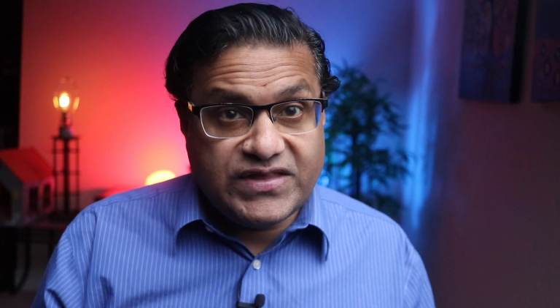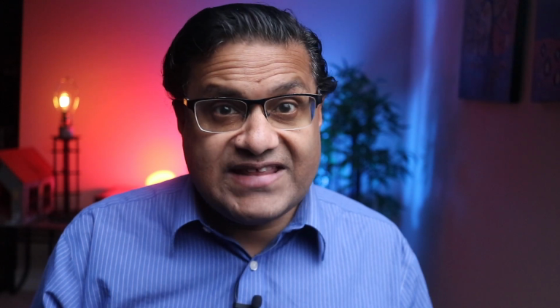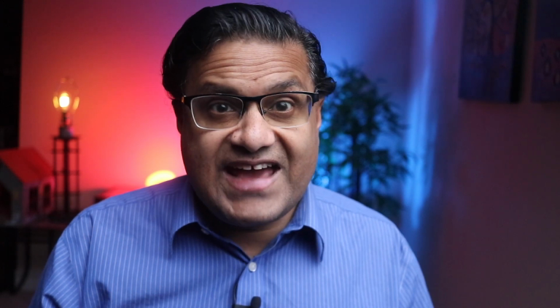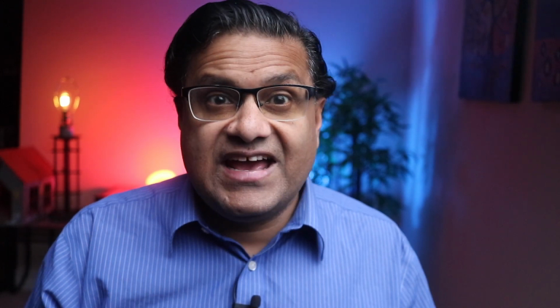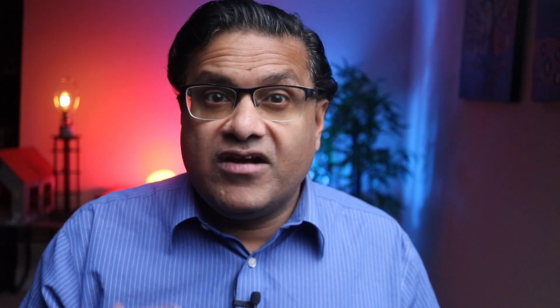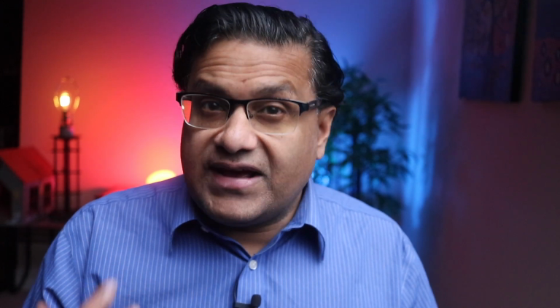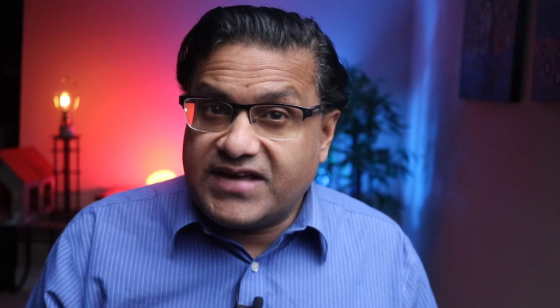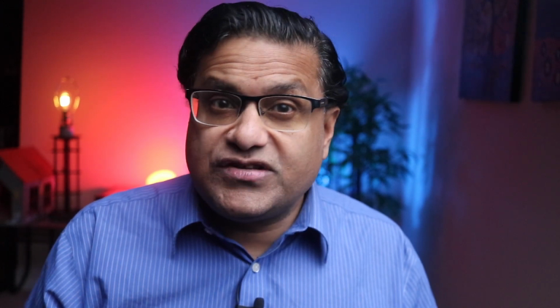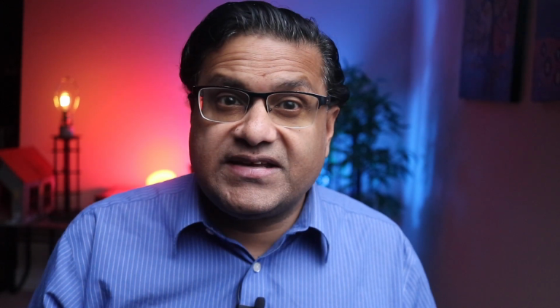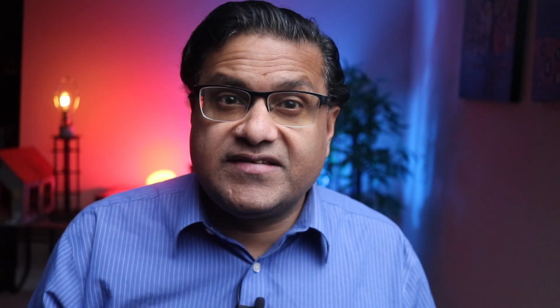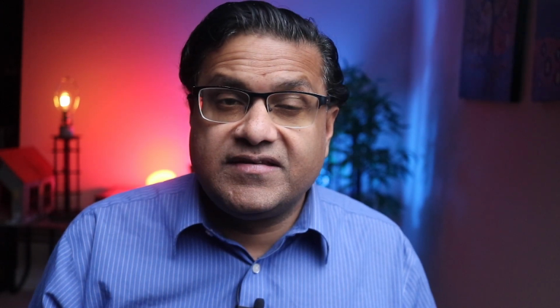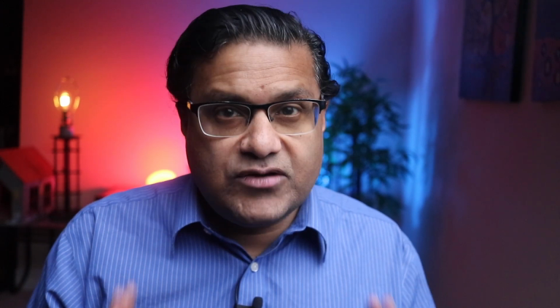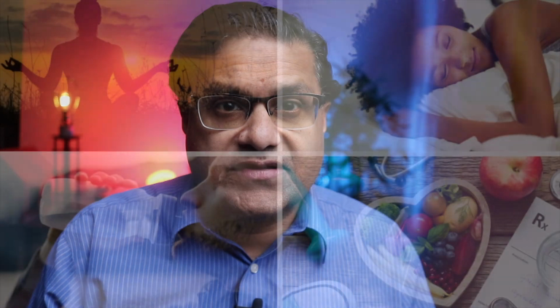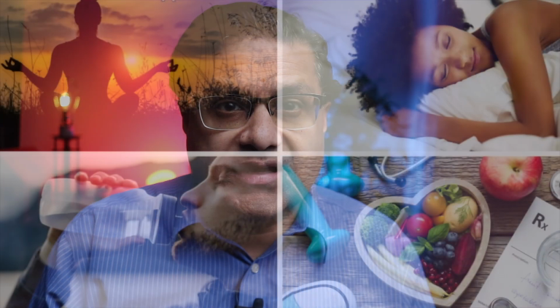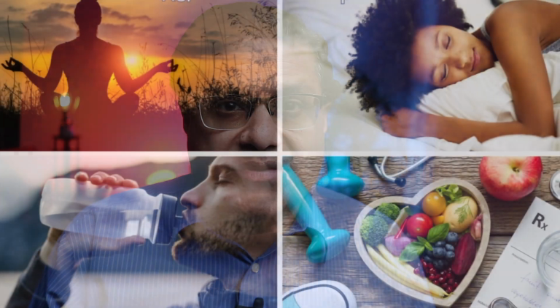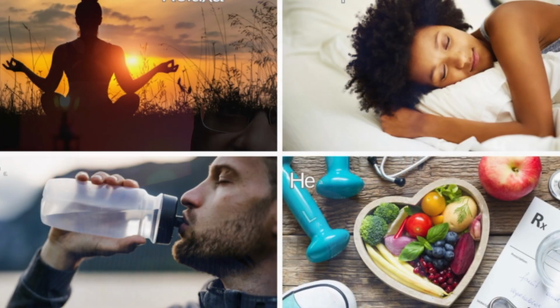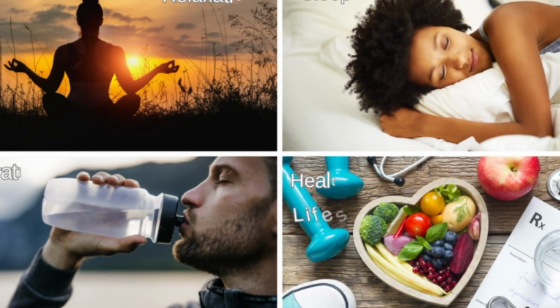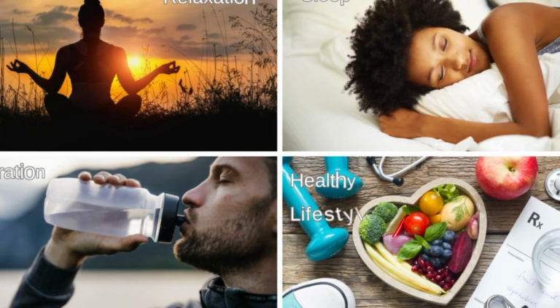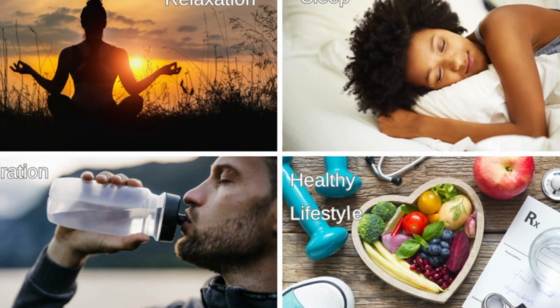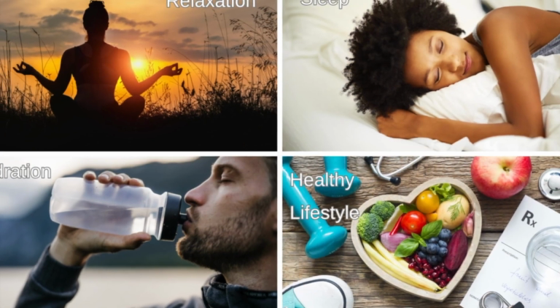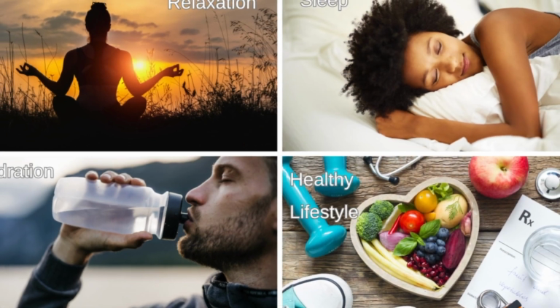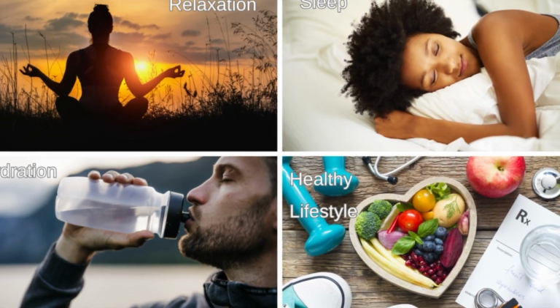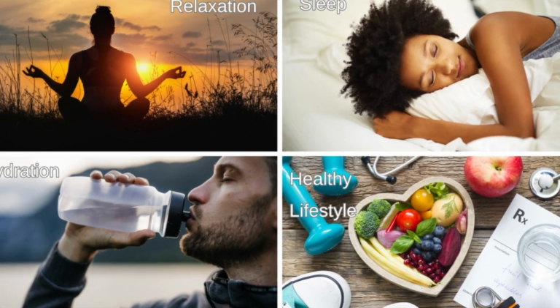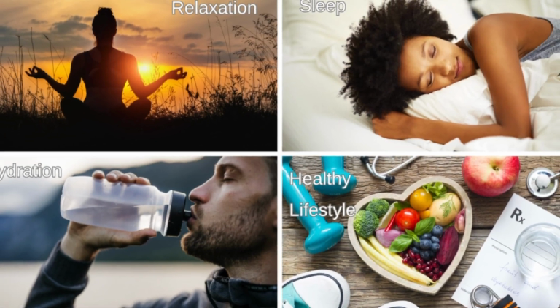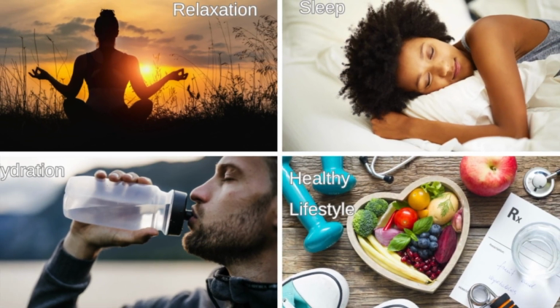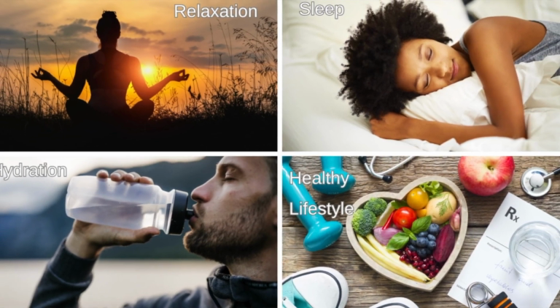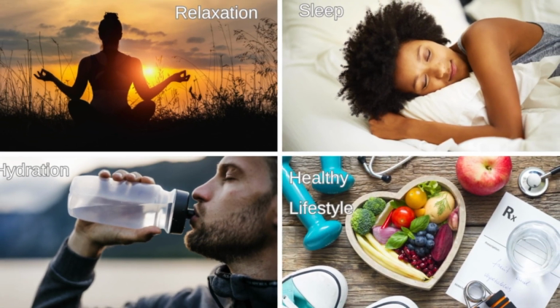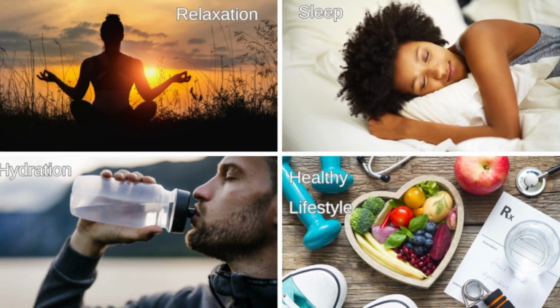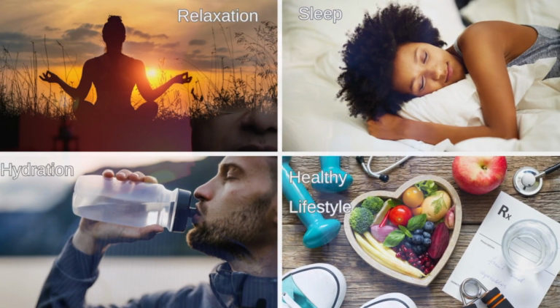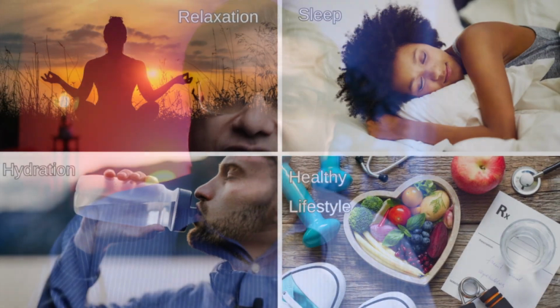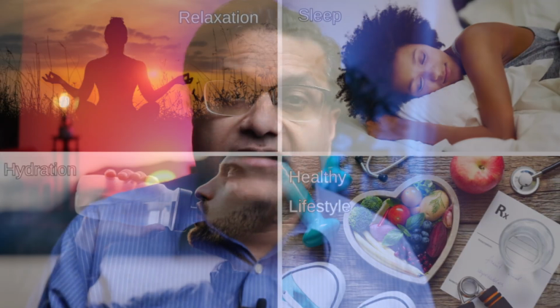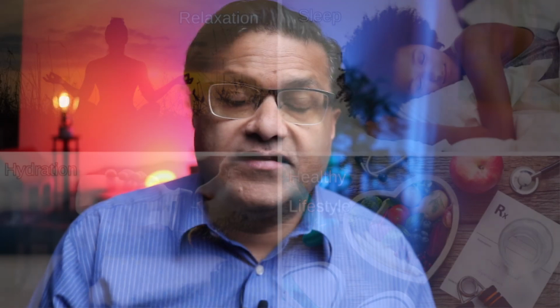On the other hand, relaxation techniques, adequate sleep, adequate hydration, and a healthy lifestyle can help regulate it.